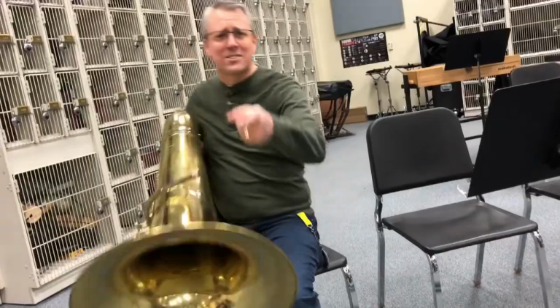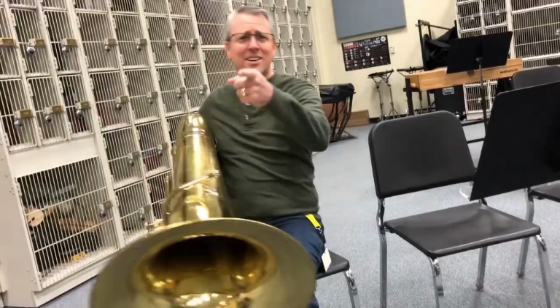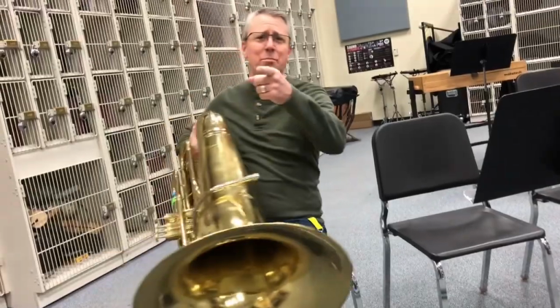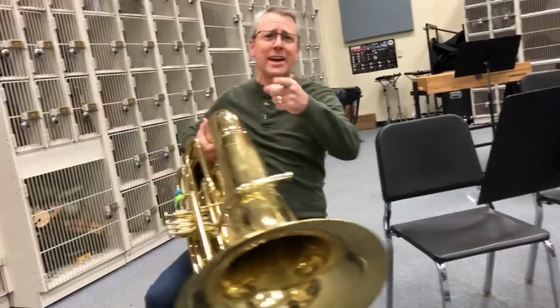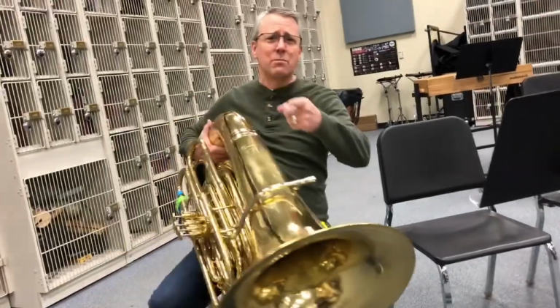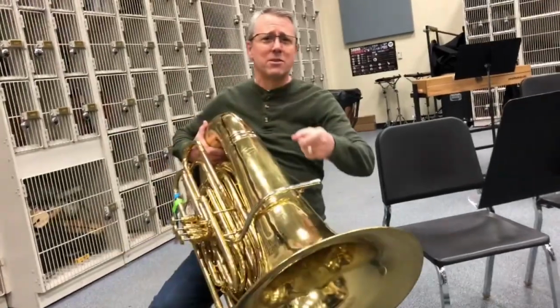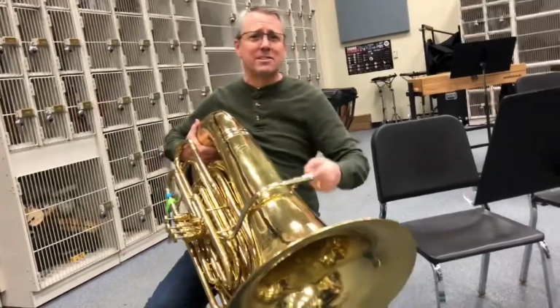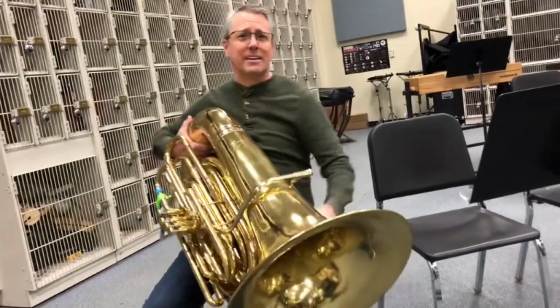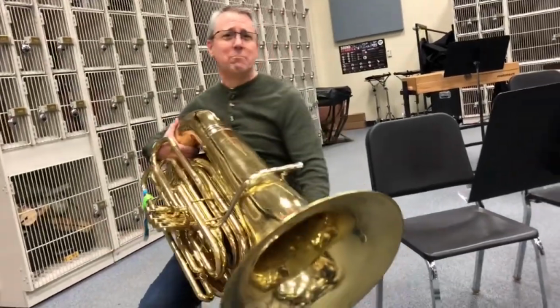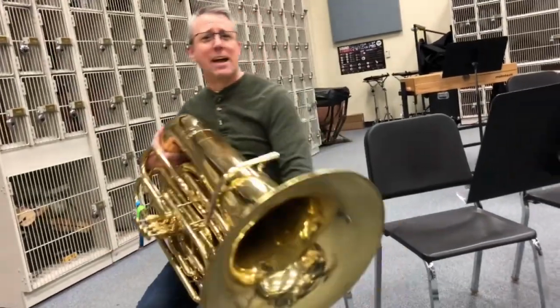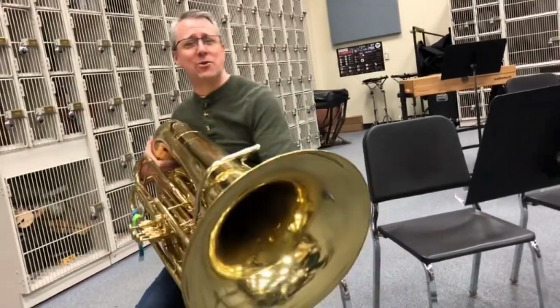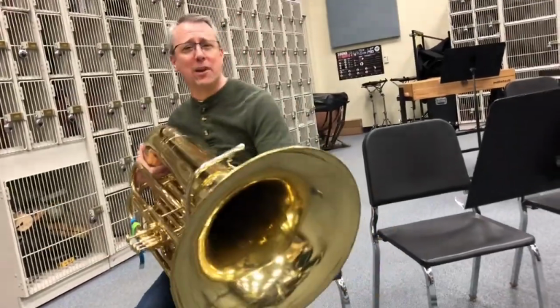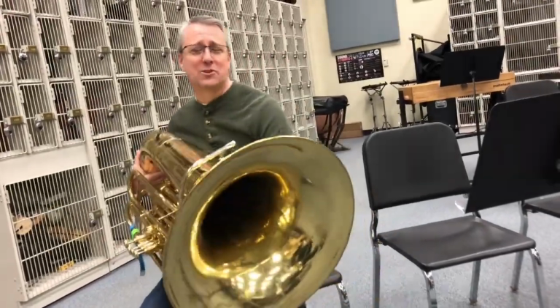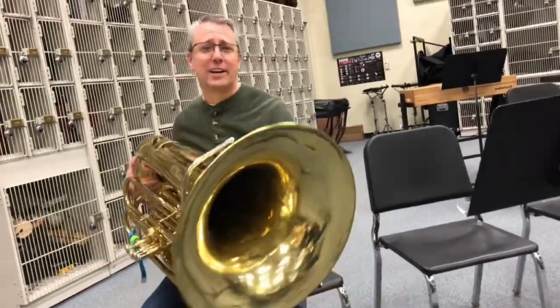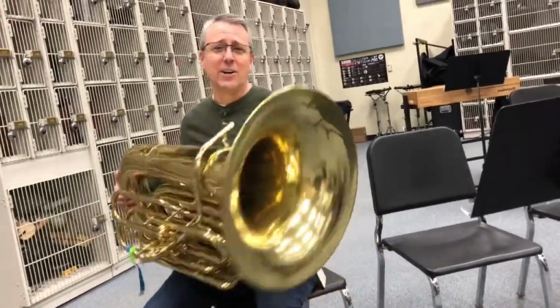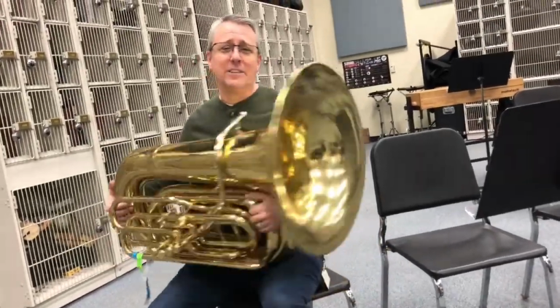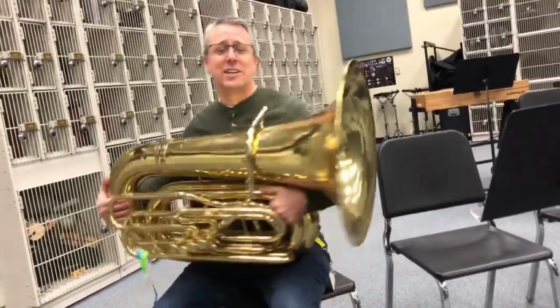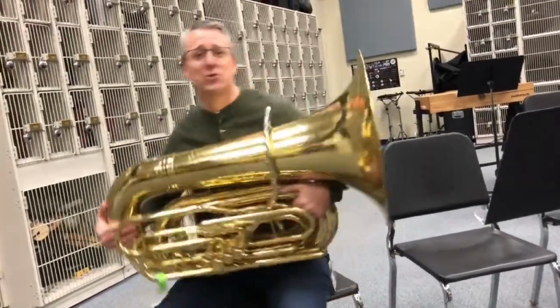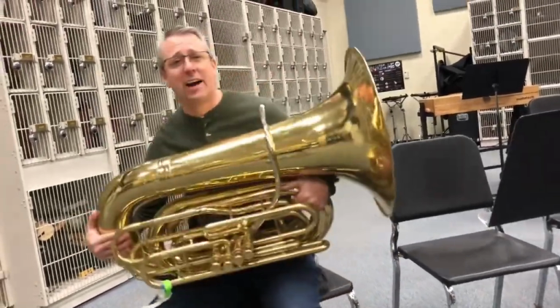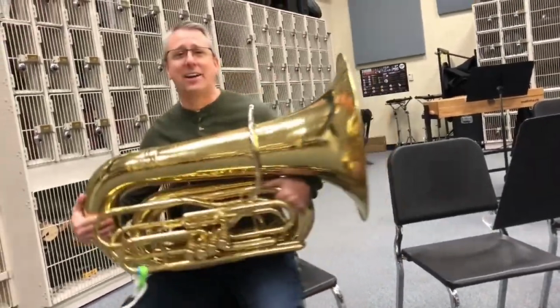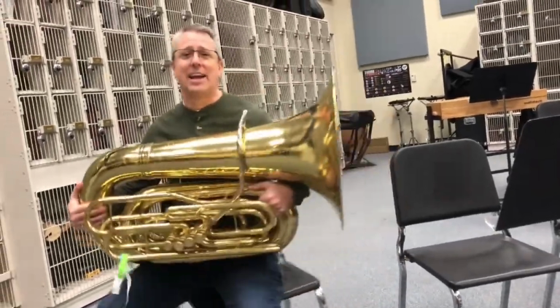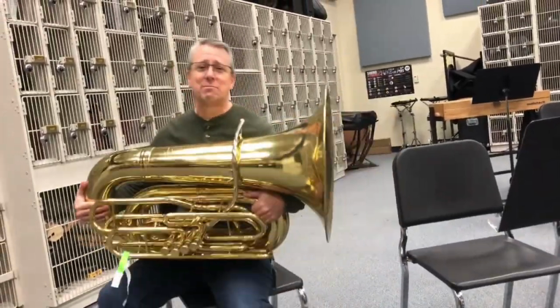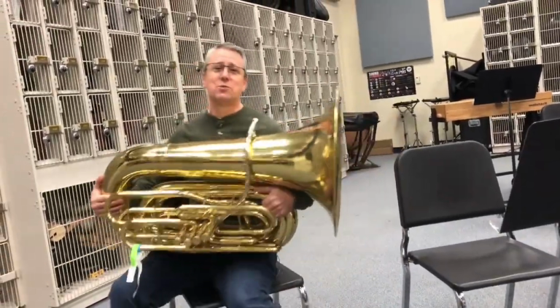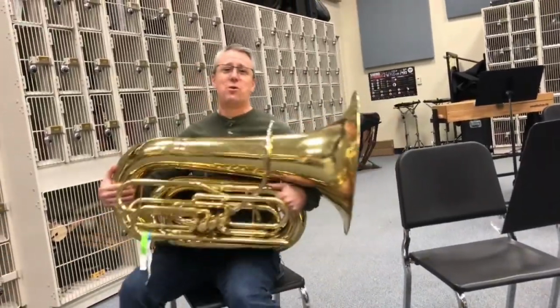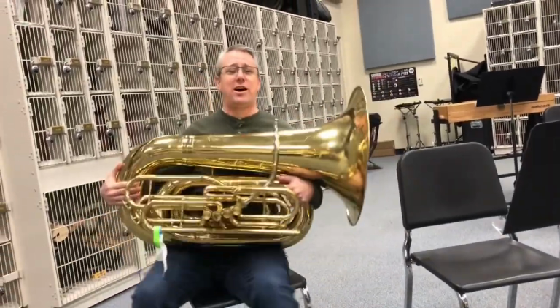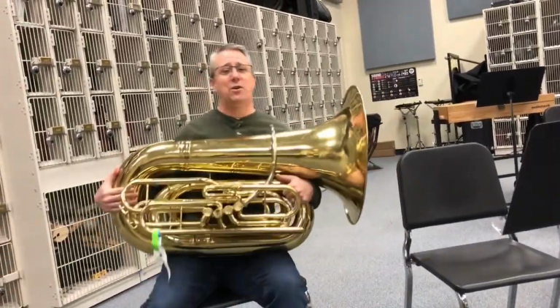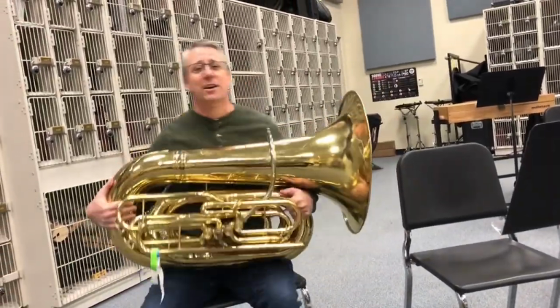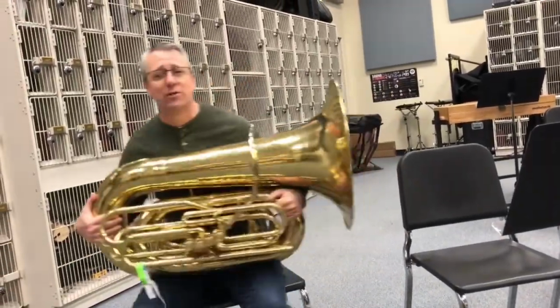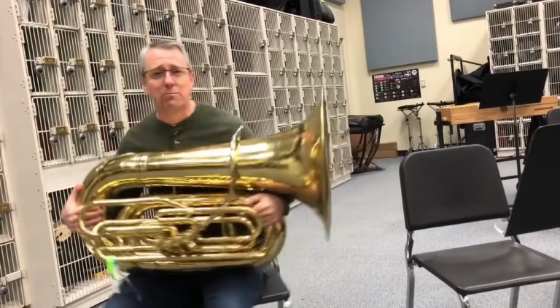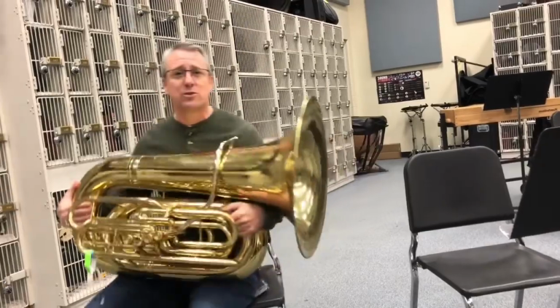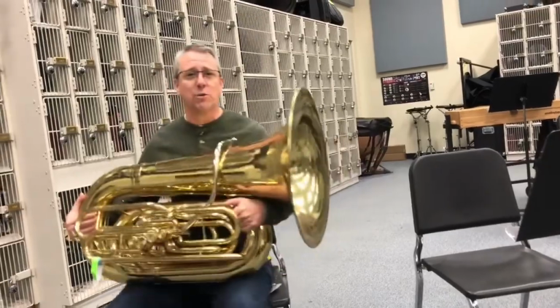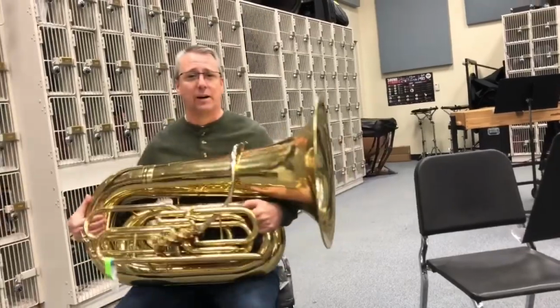What's up, gamers? Band director here, teach you how to empty the water from your tuba.